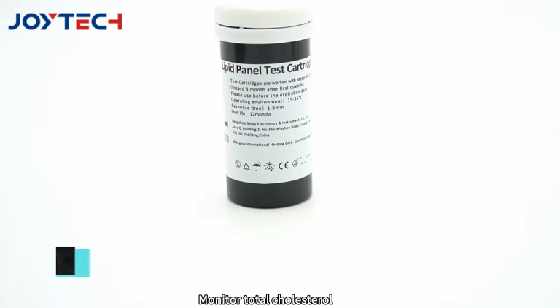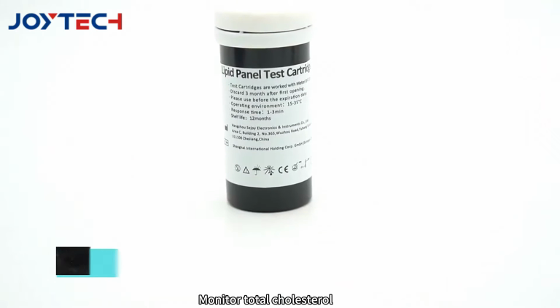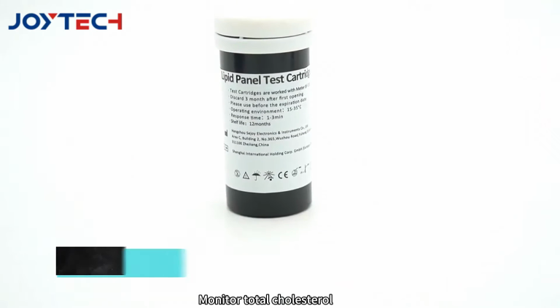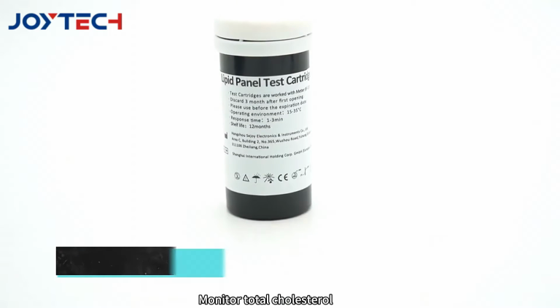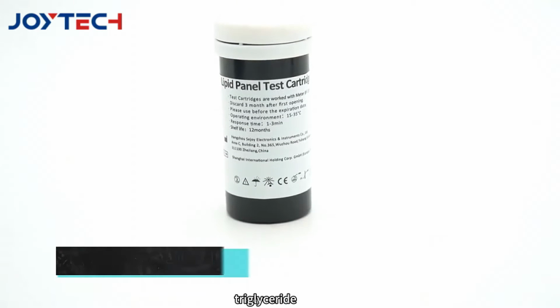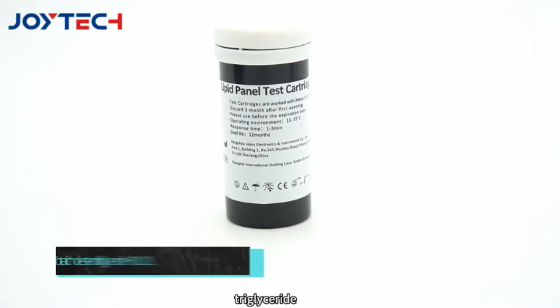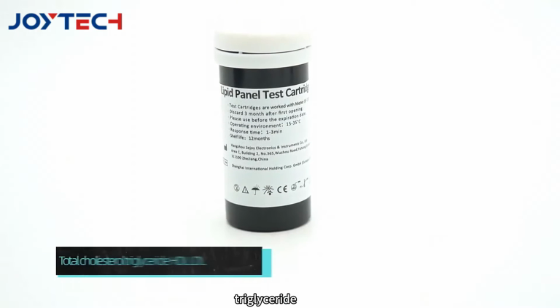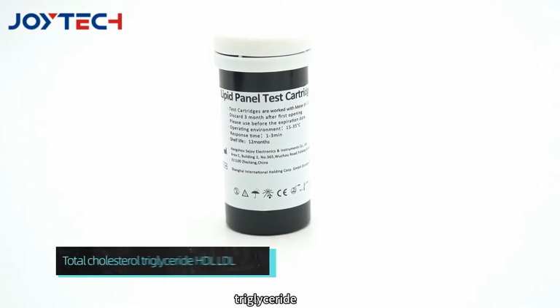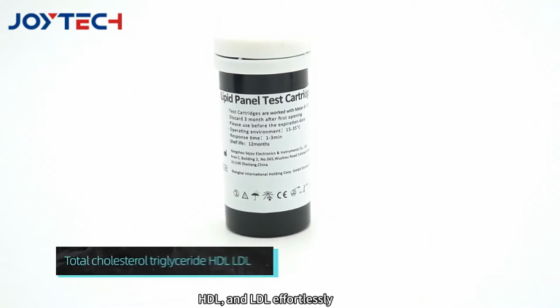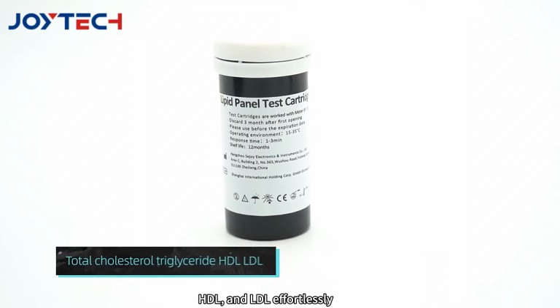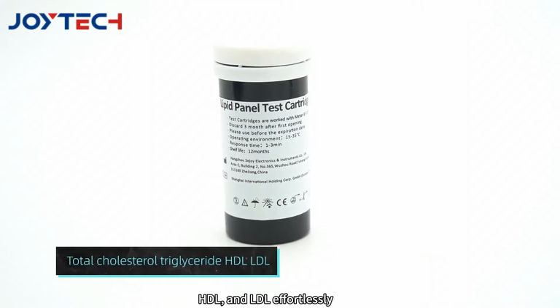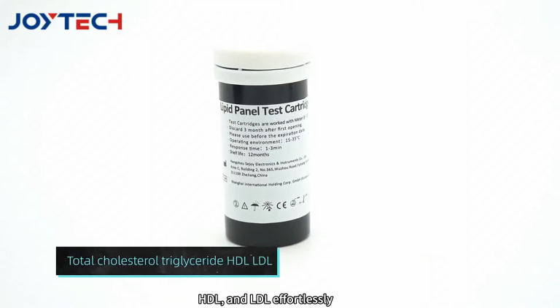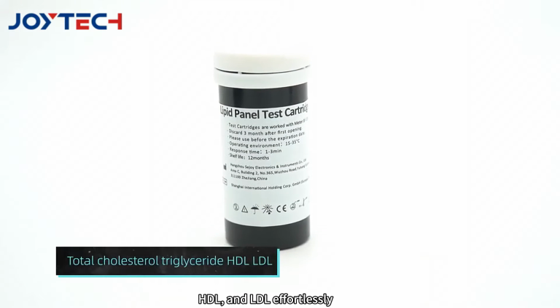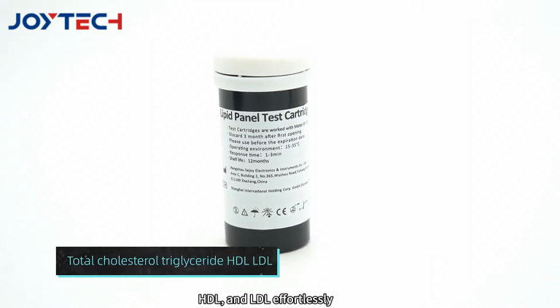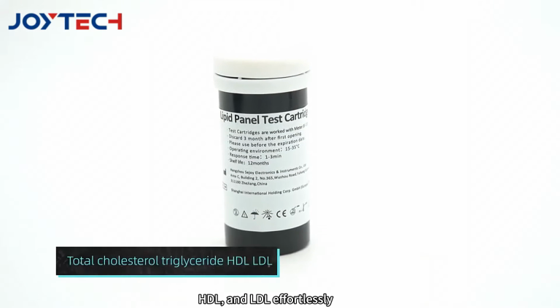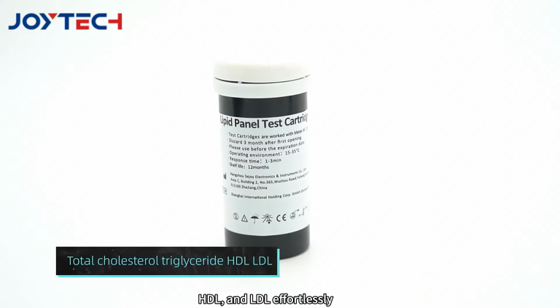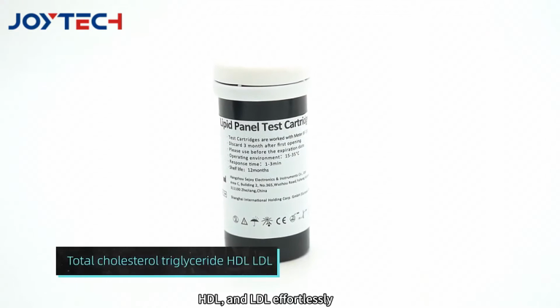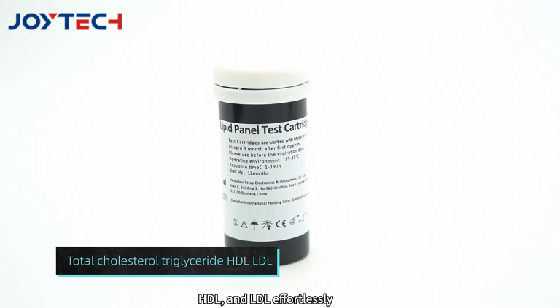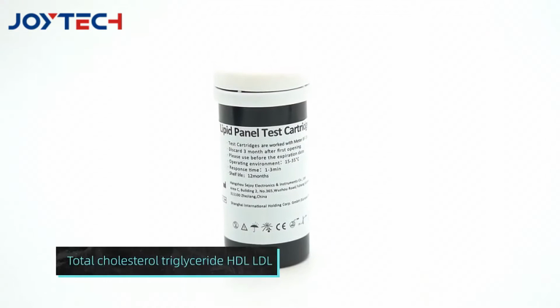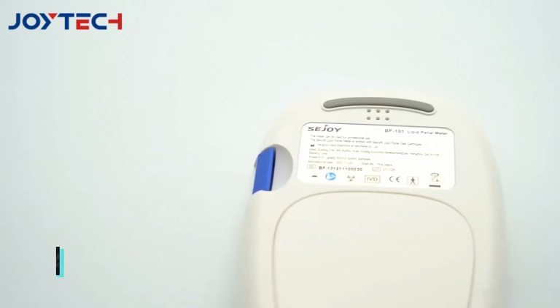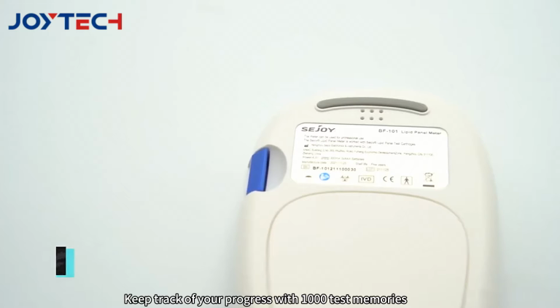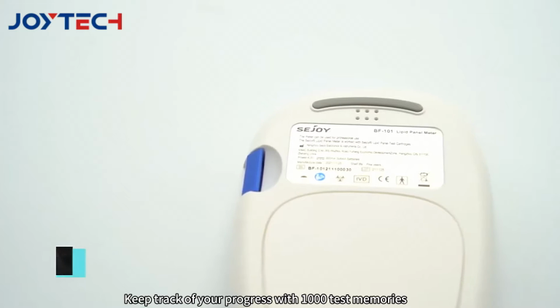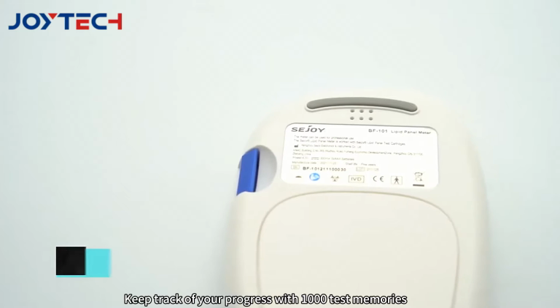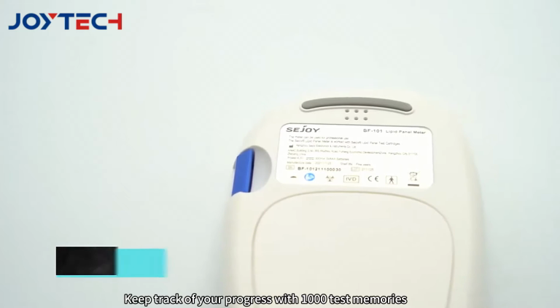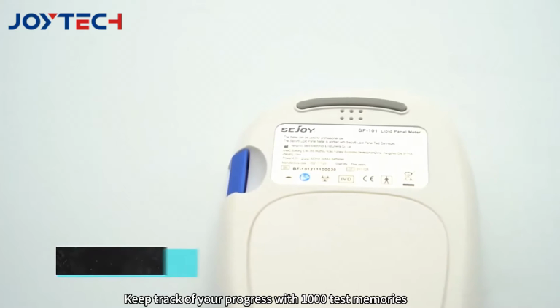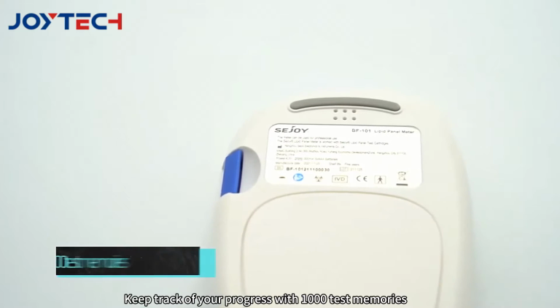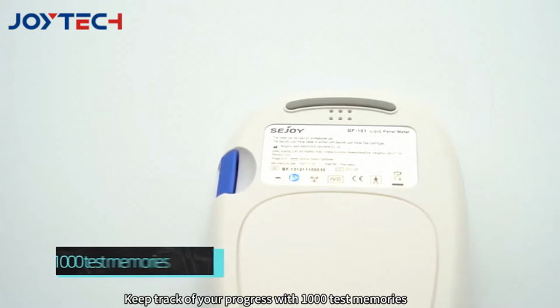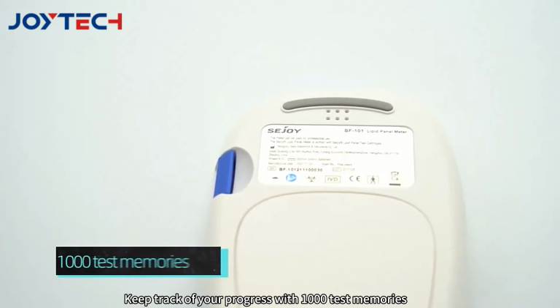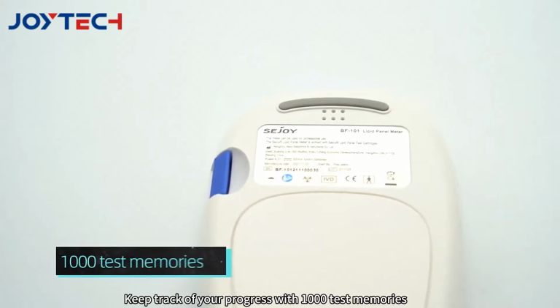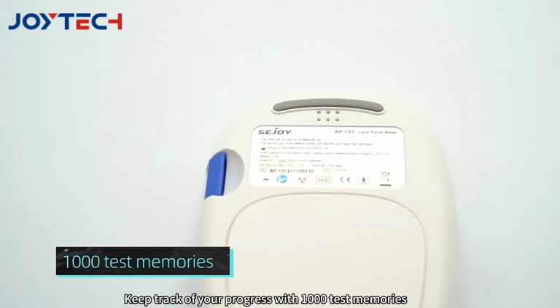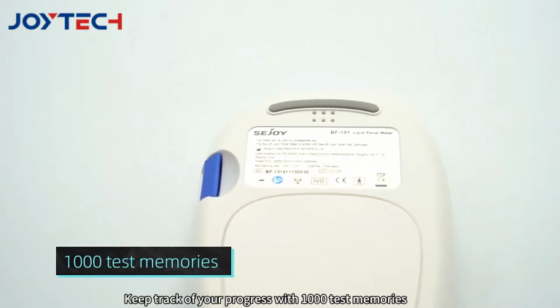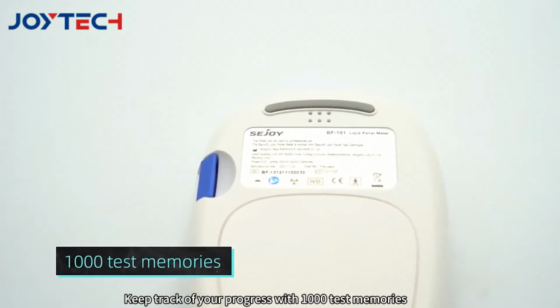Monitor total cholesterol, triglyceride, HDL, and LDL effortlessly. Keep track of your progress with 1,000 test memories.